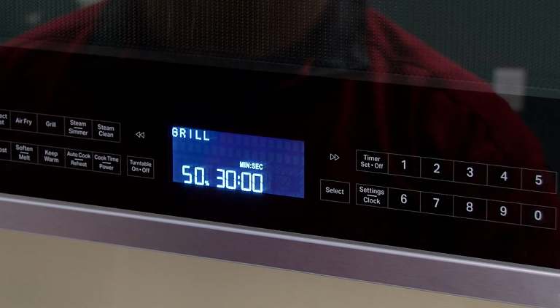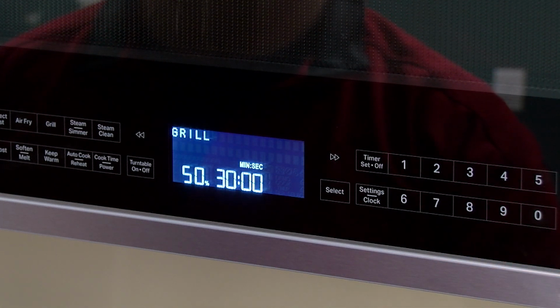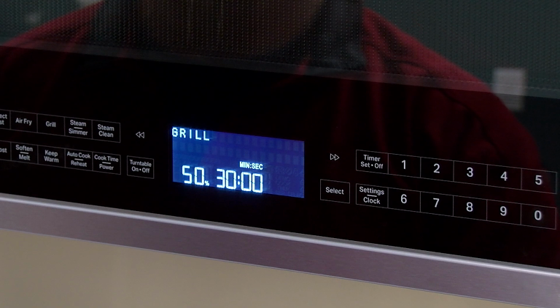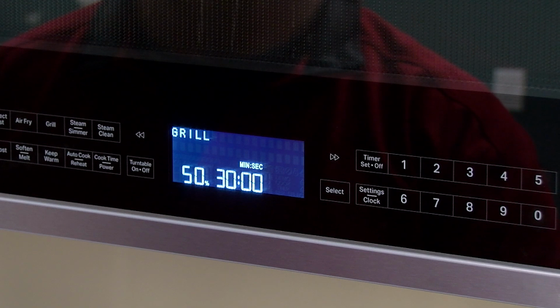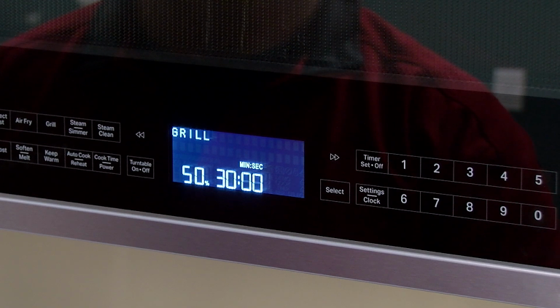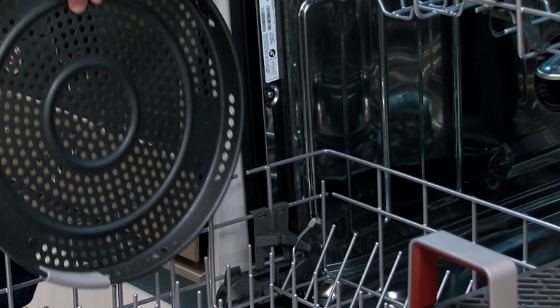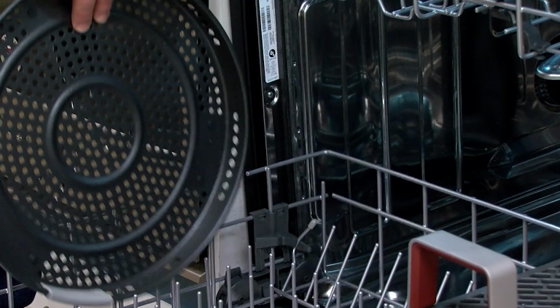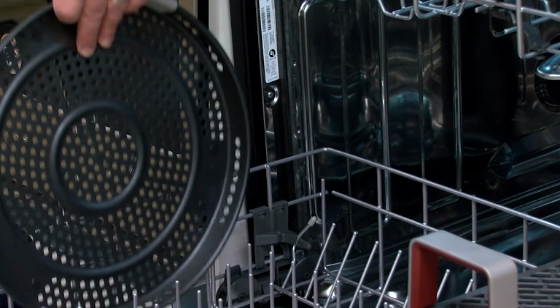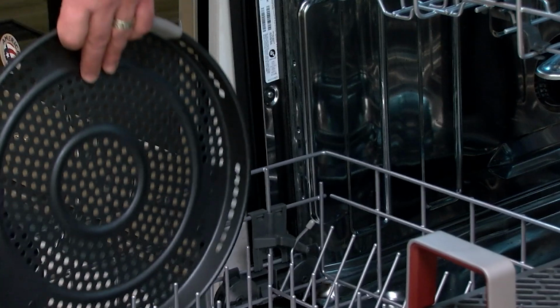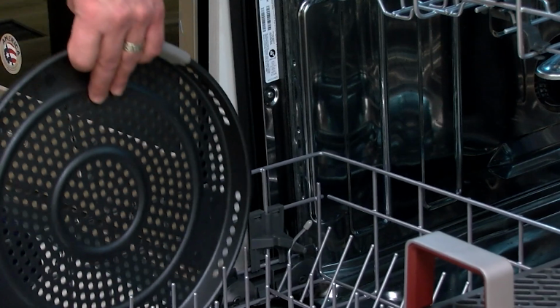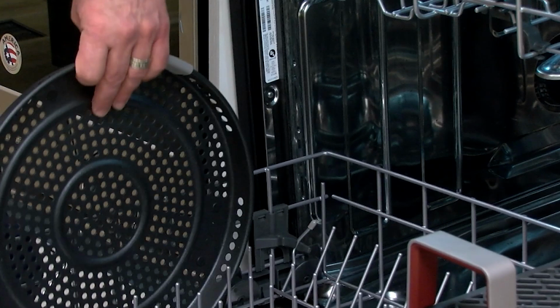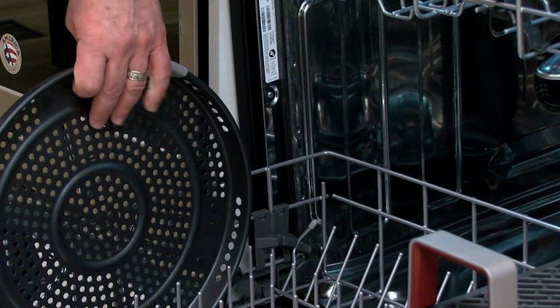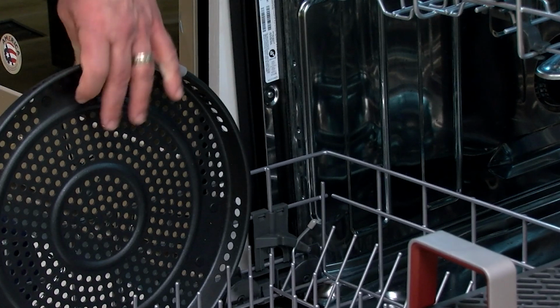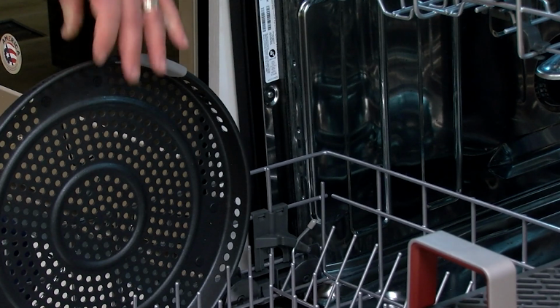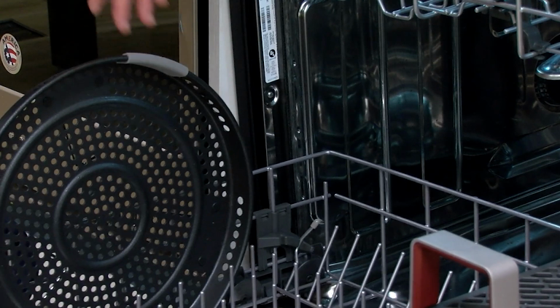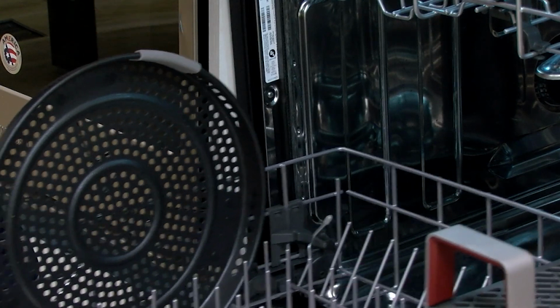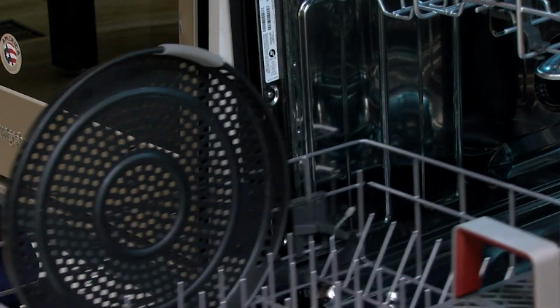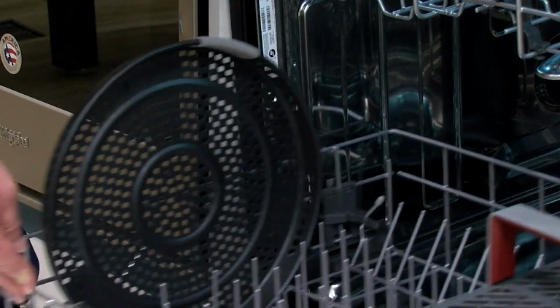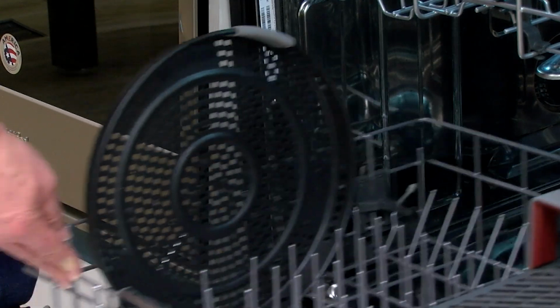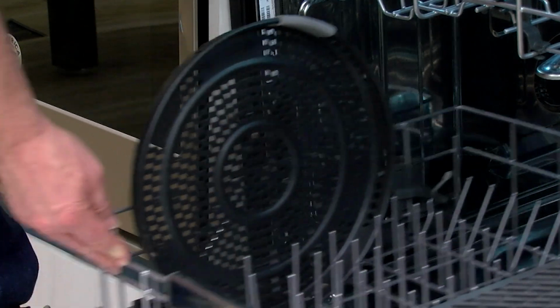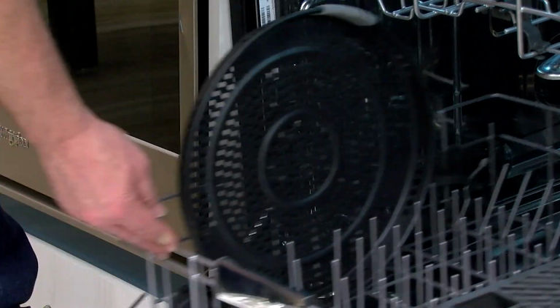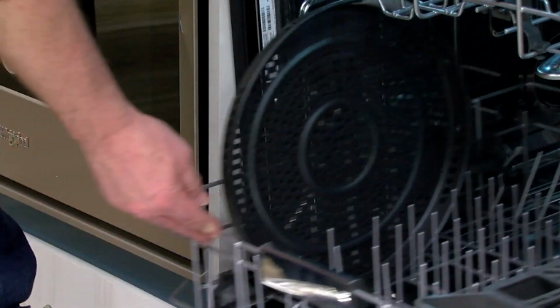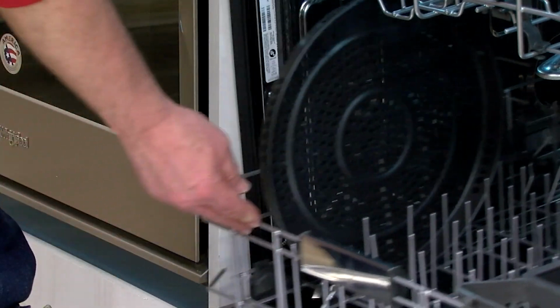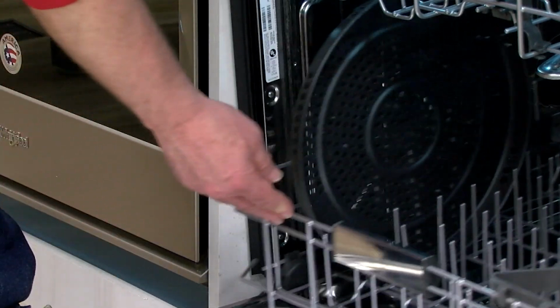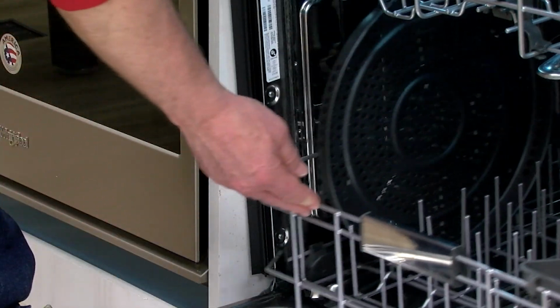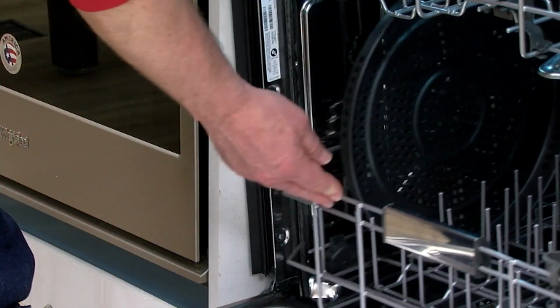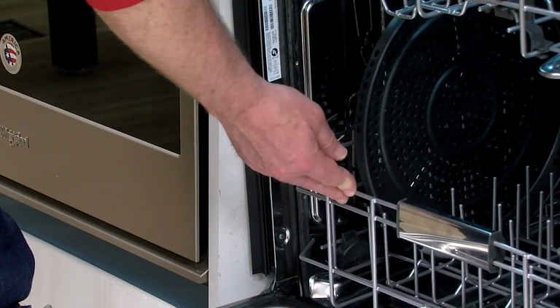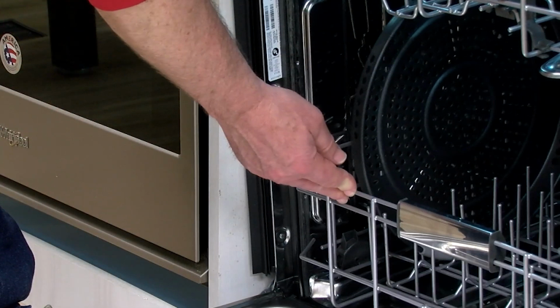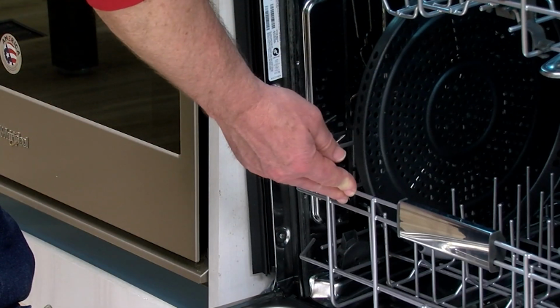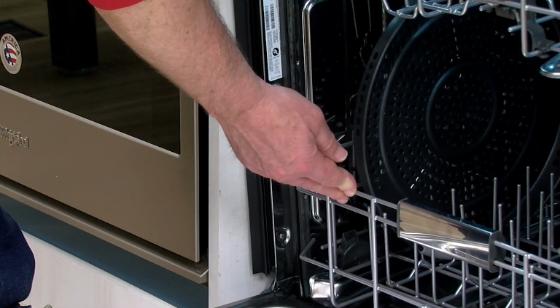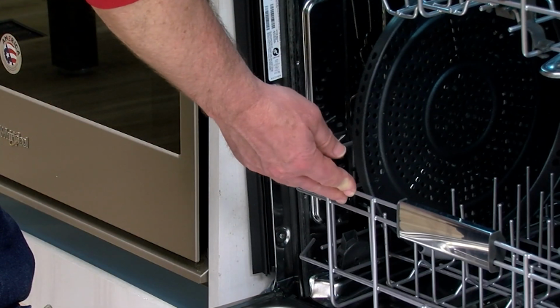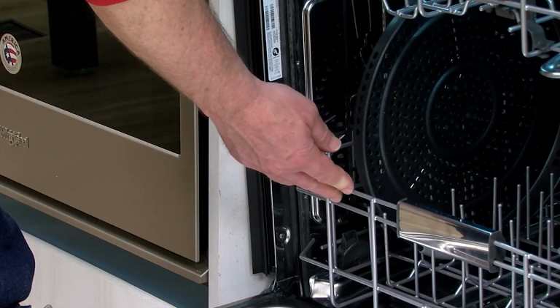The air fry basket can be folded when cleaning in the dishwasher or storing.